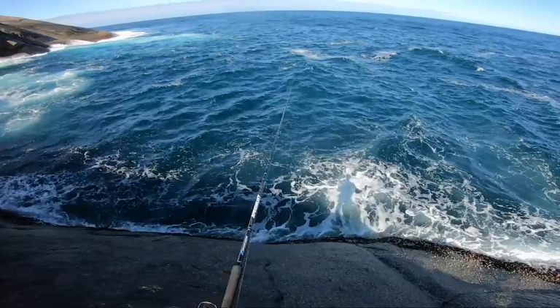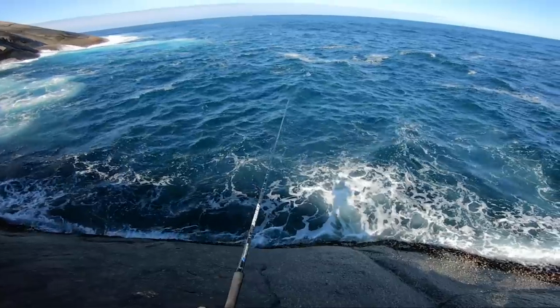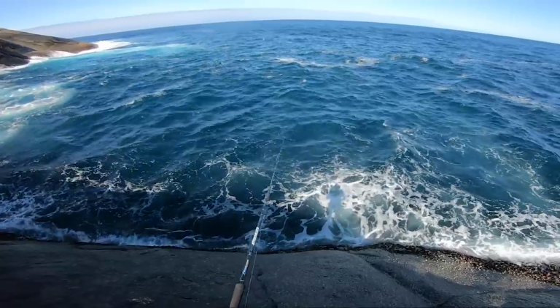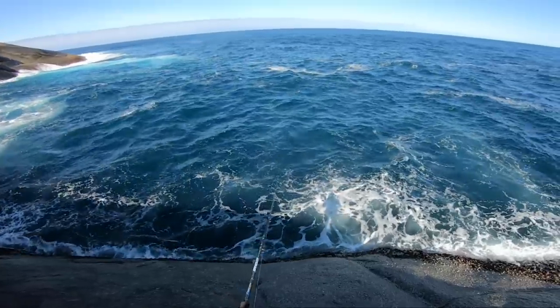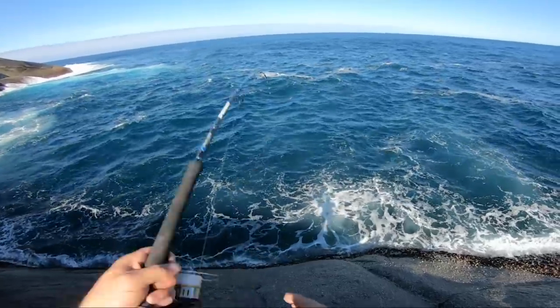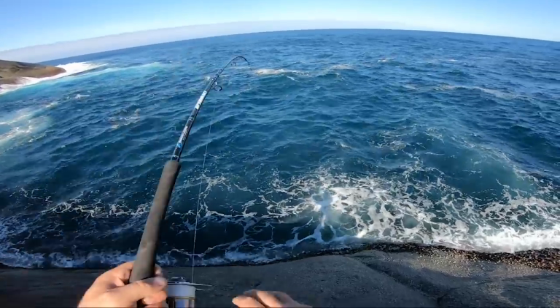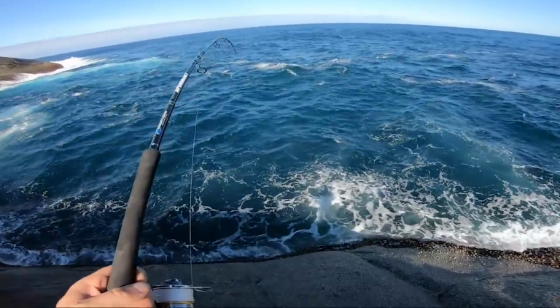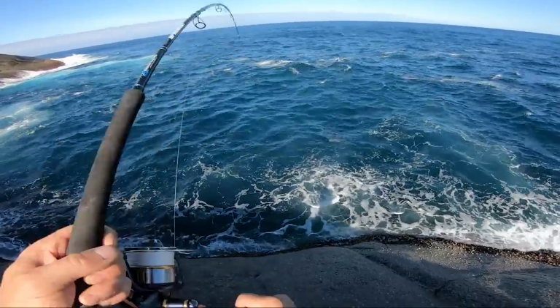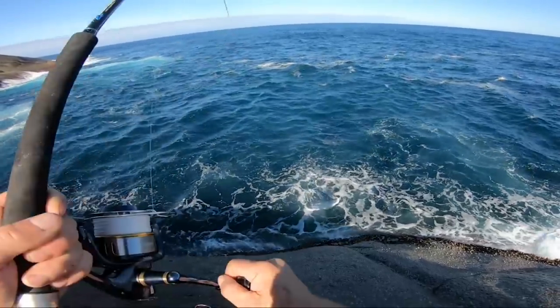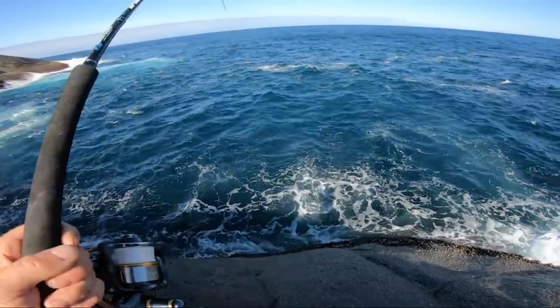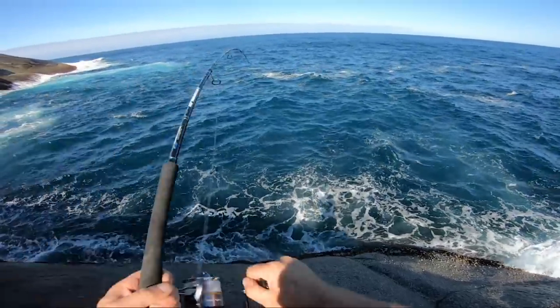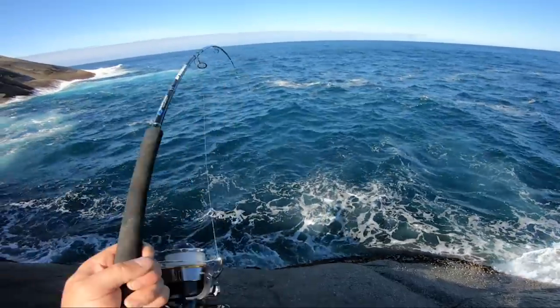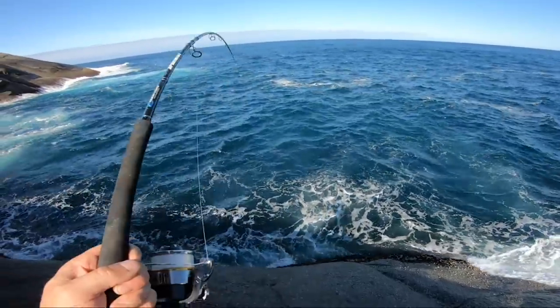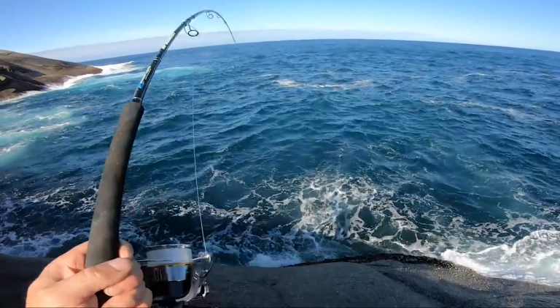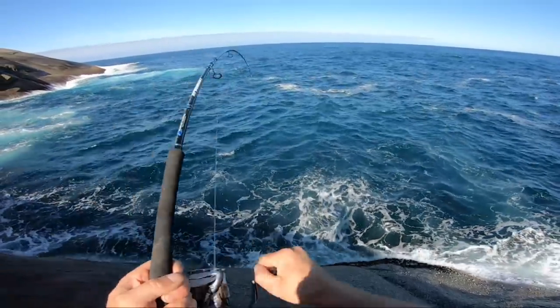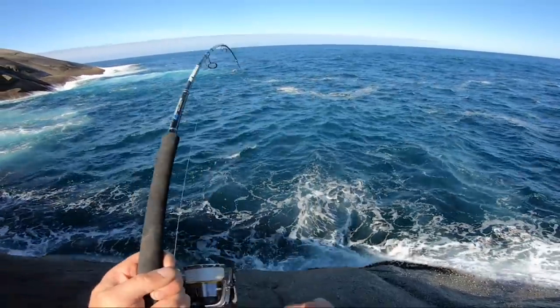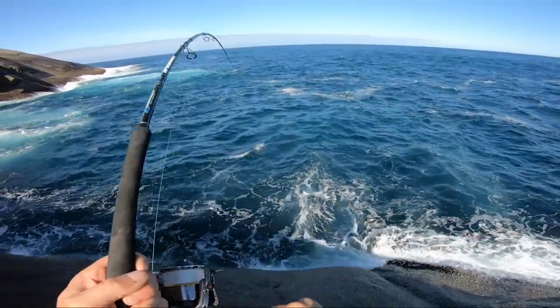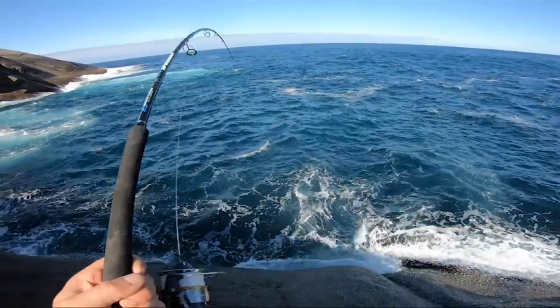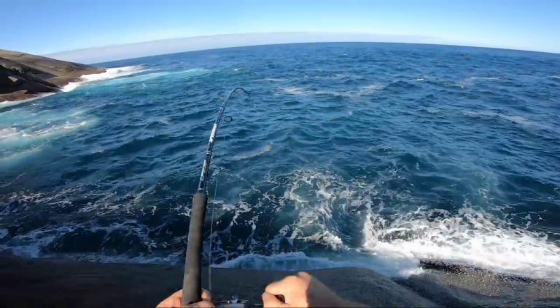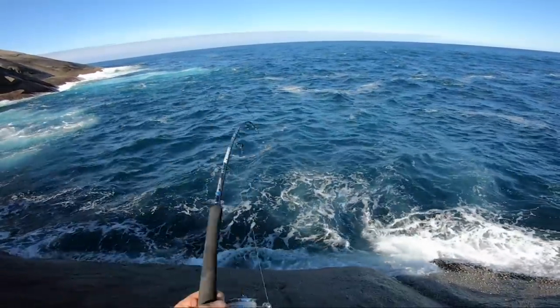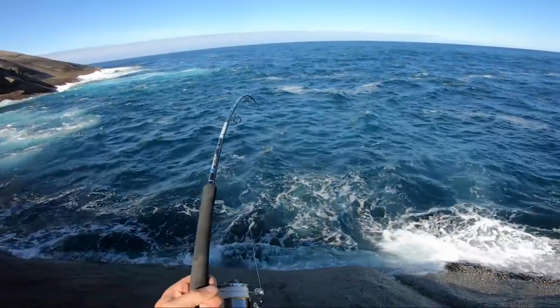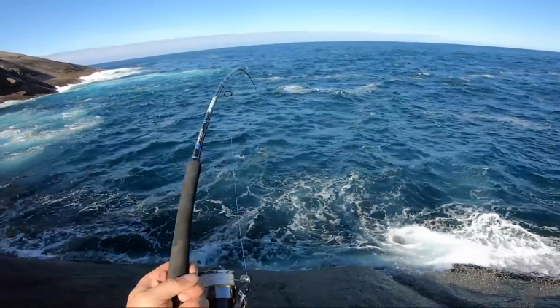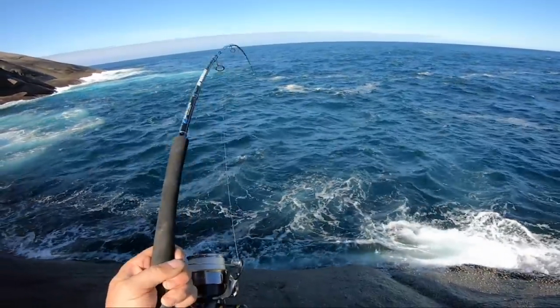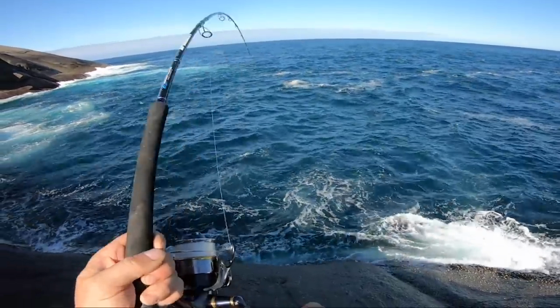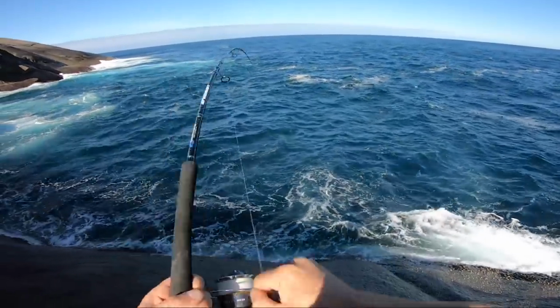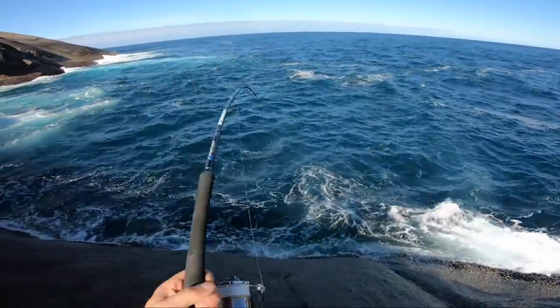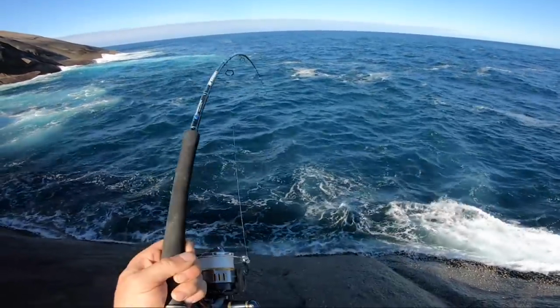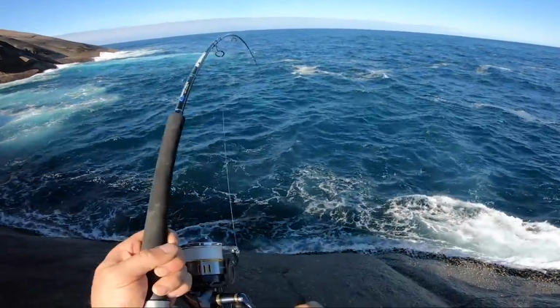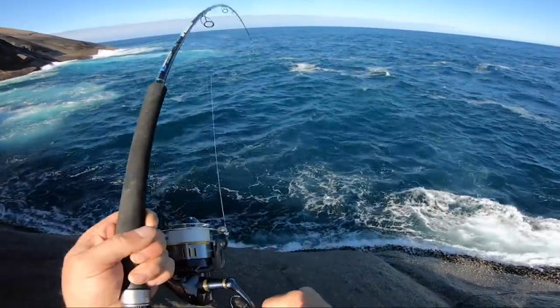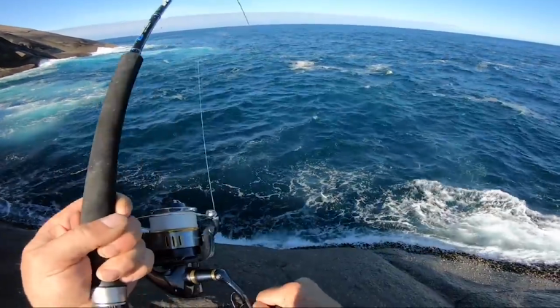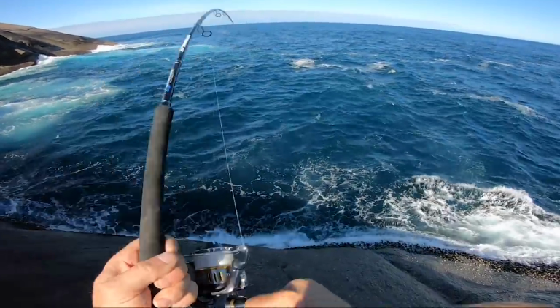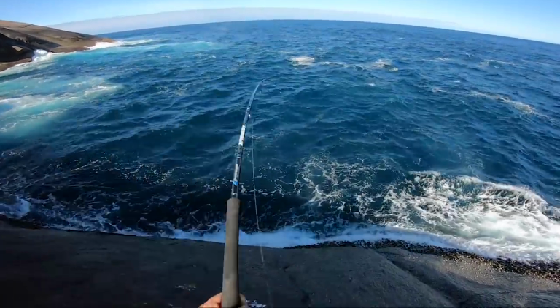Yep, that's a fish. I felt that. That hit hard. Come on.